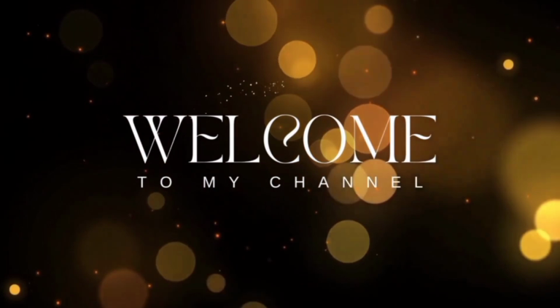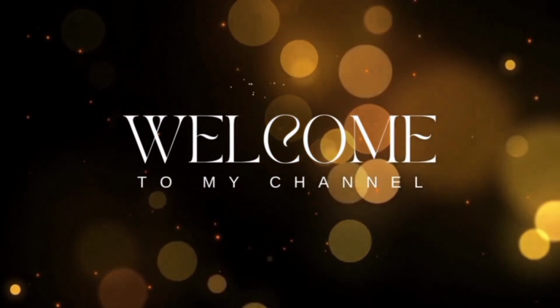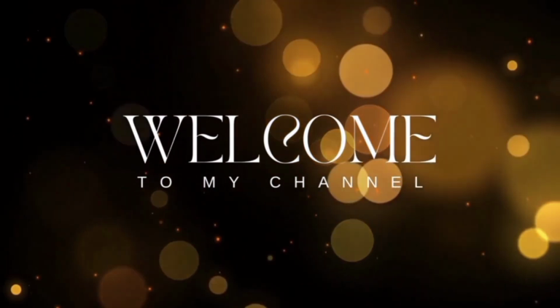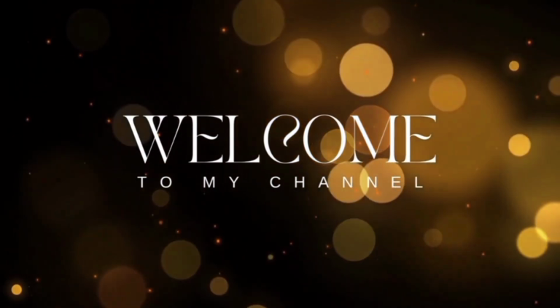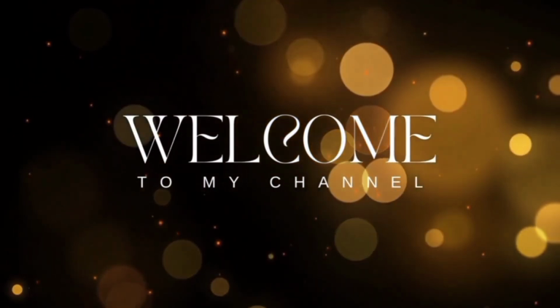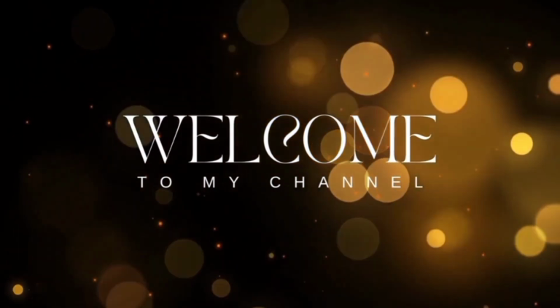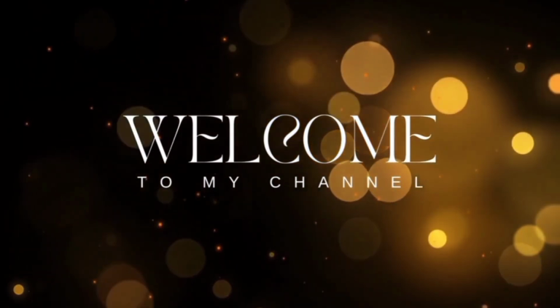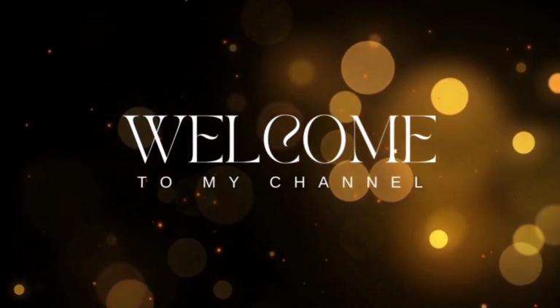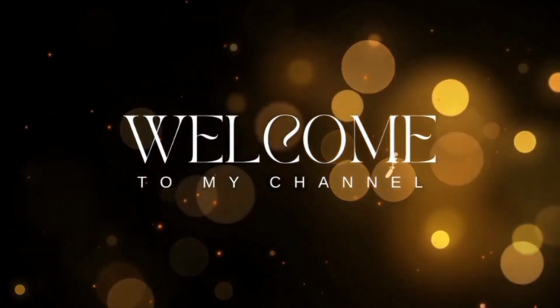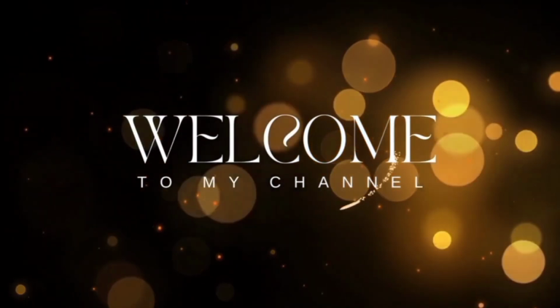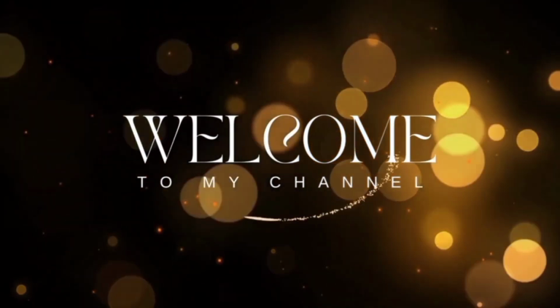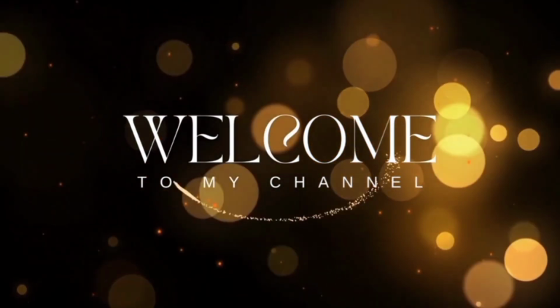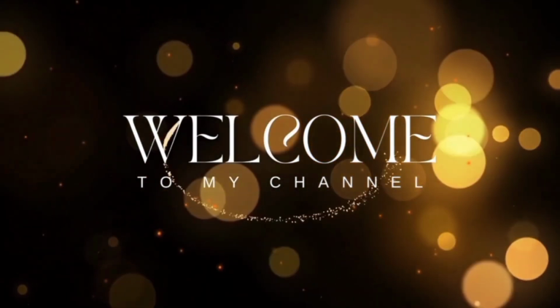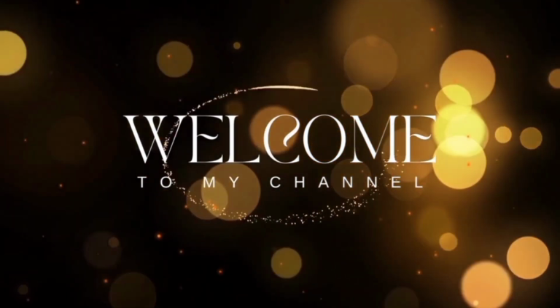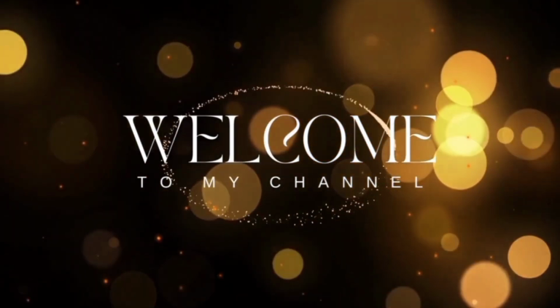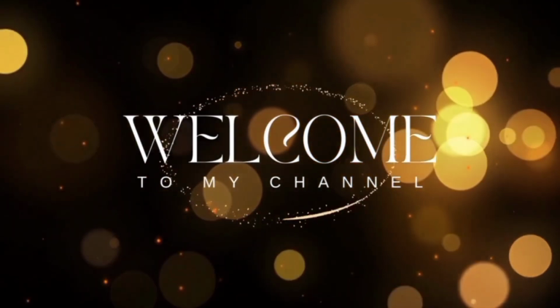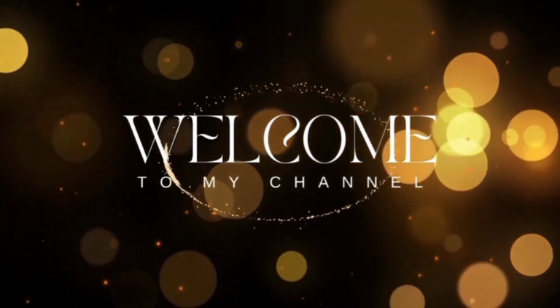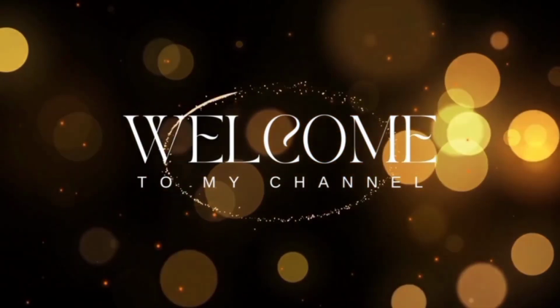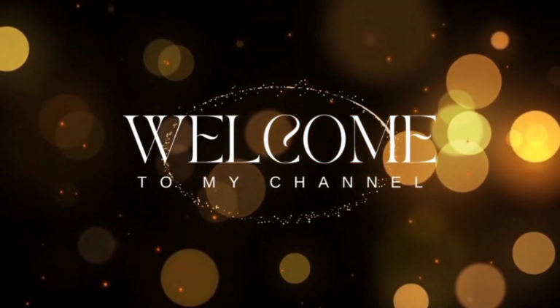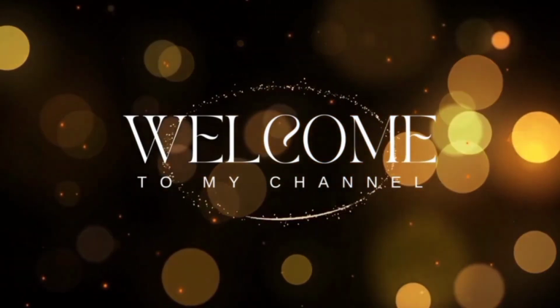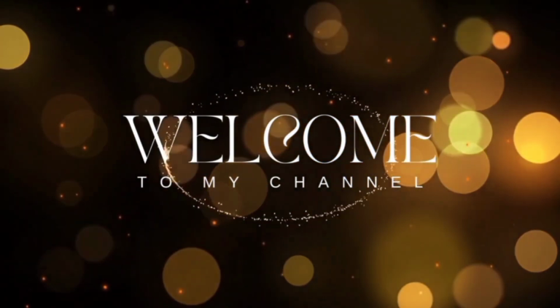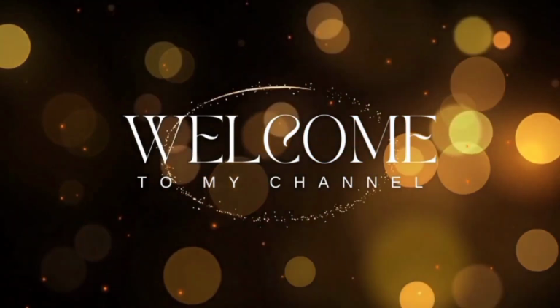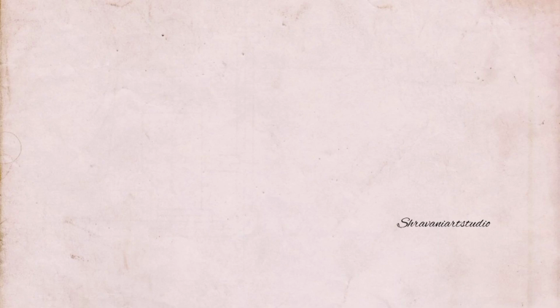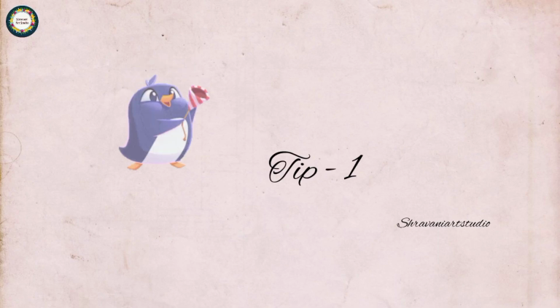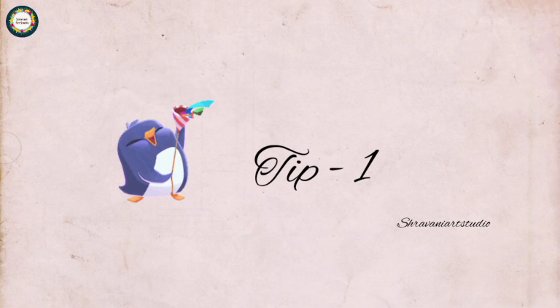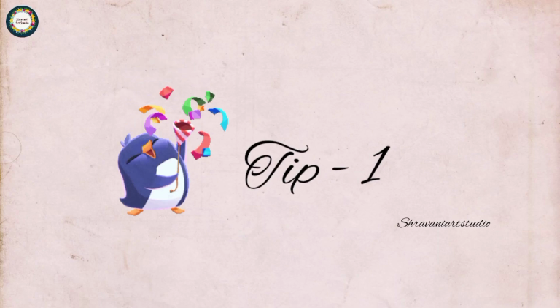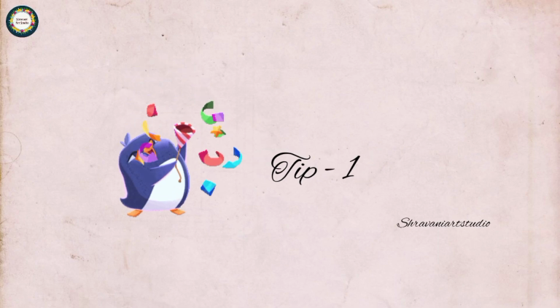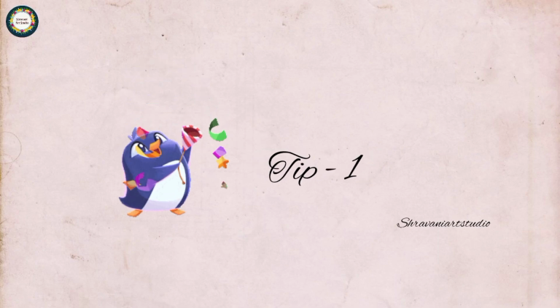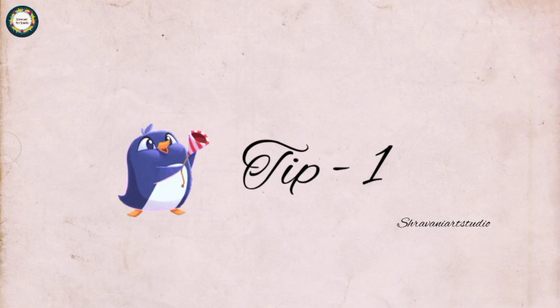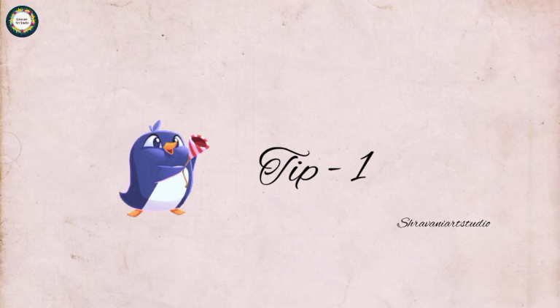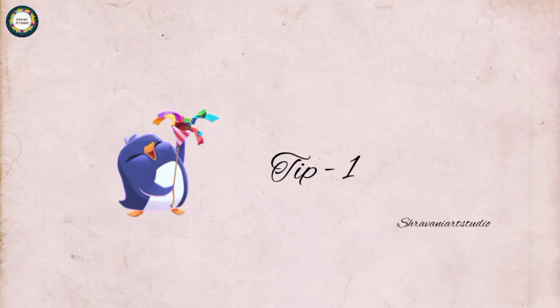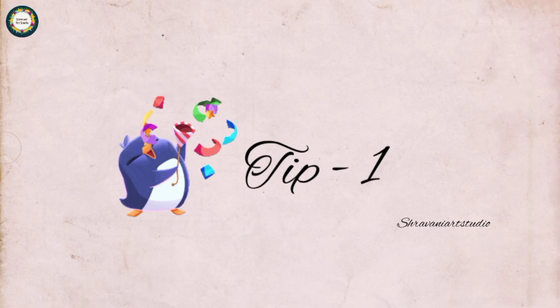Hi! Welcome back to my channel. Here we go — tips and tricks. You can see the first tips and tricks.